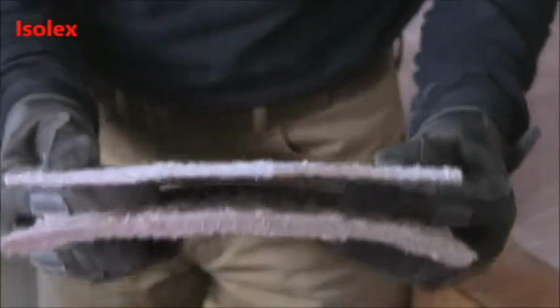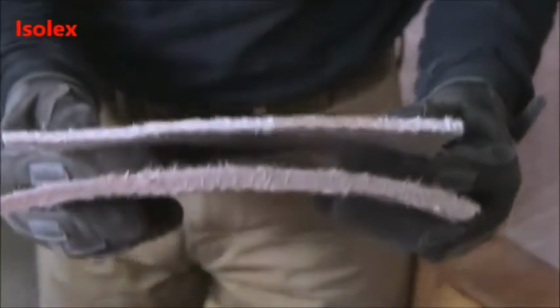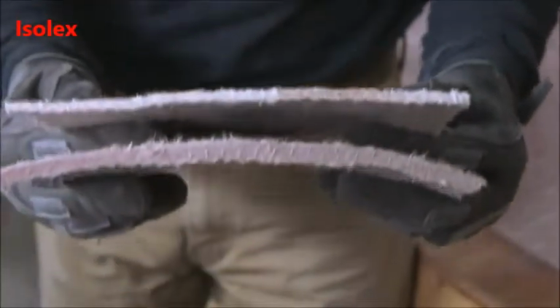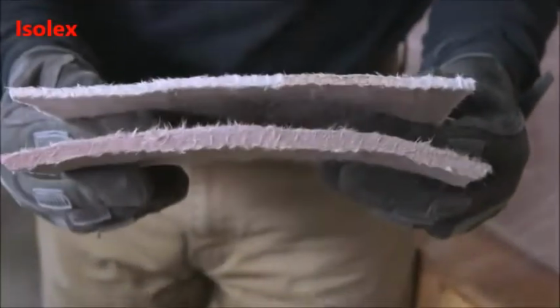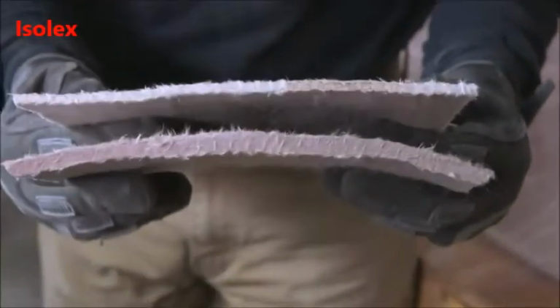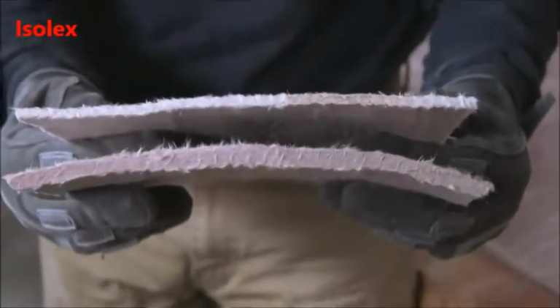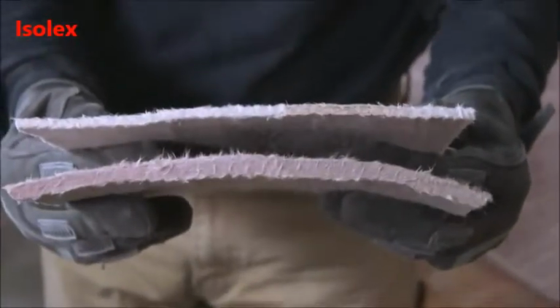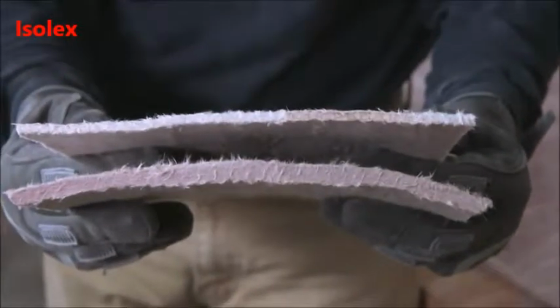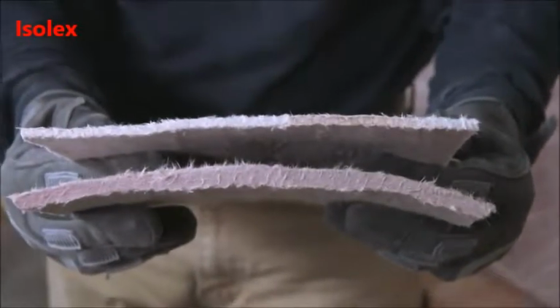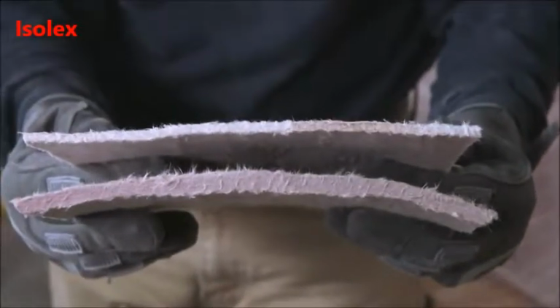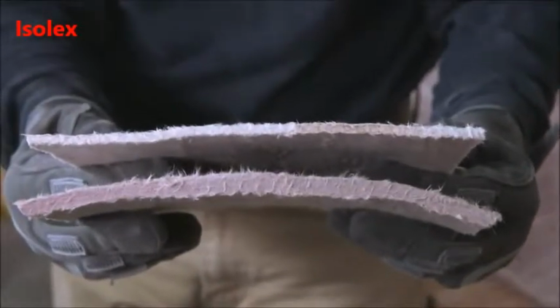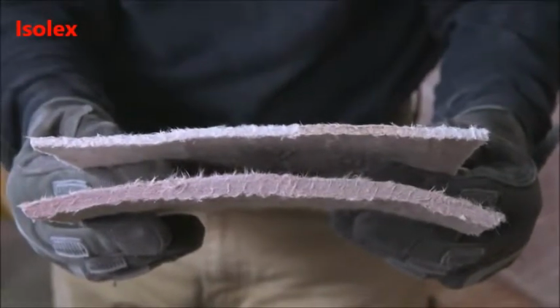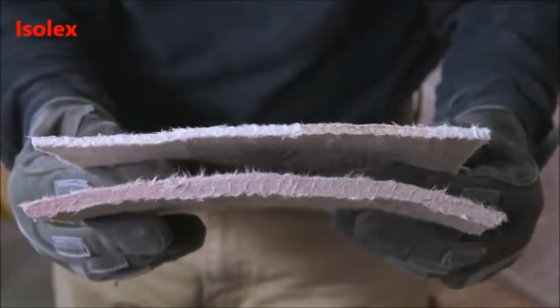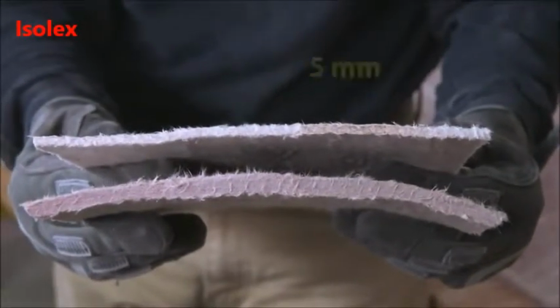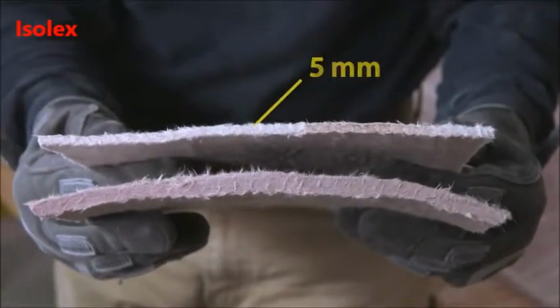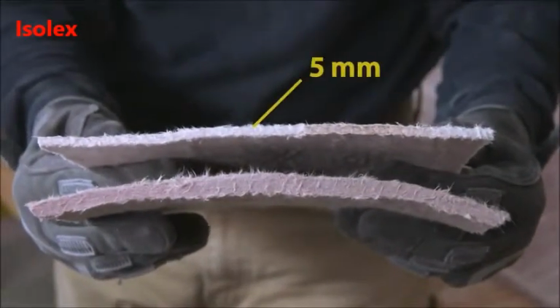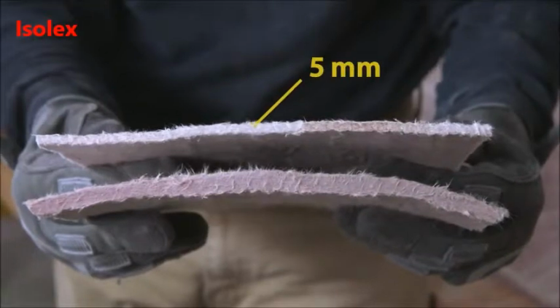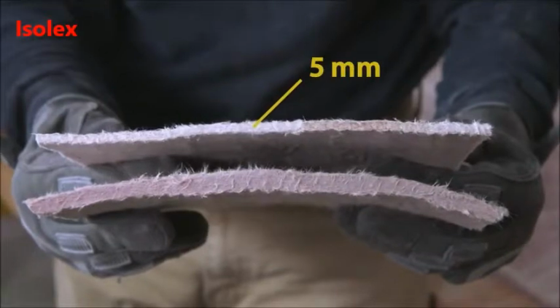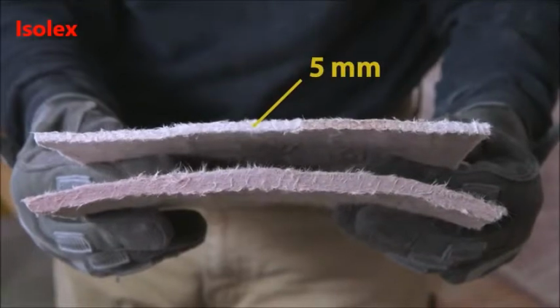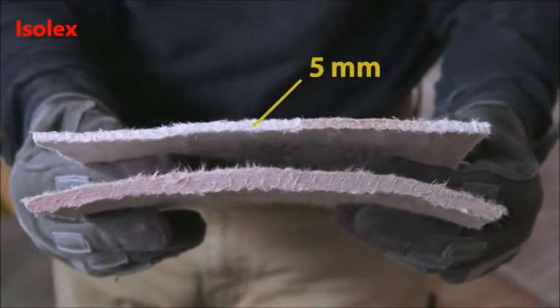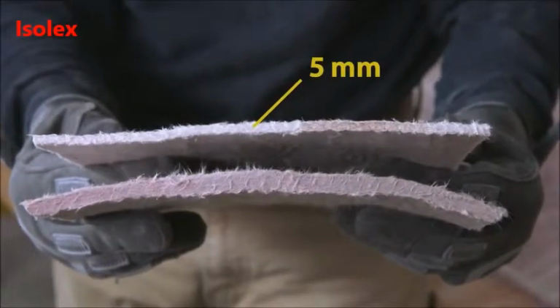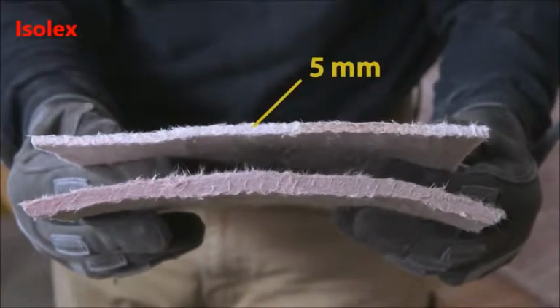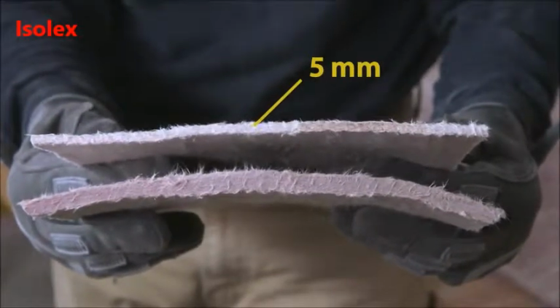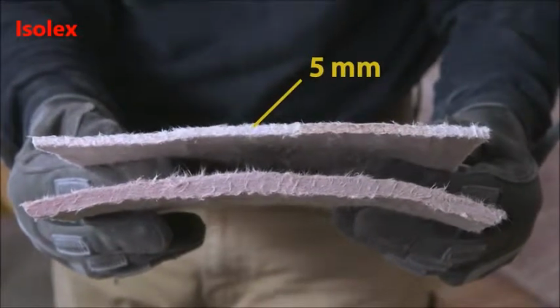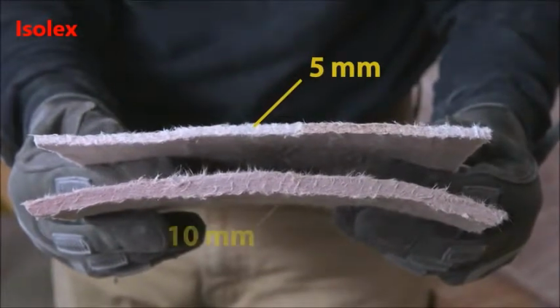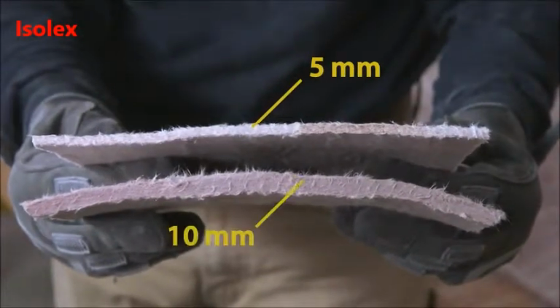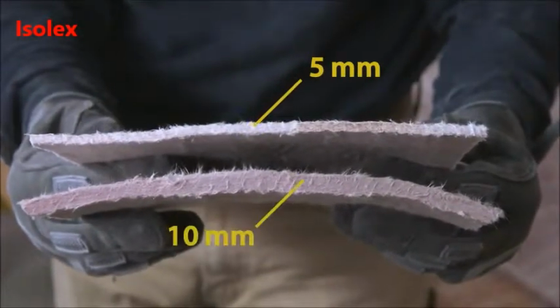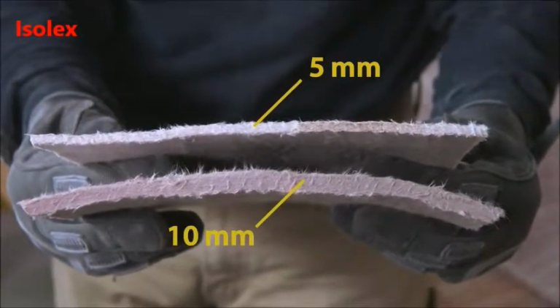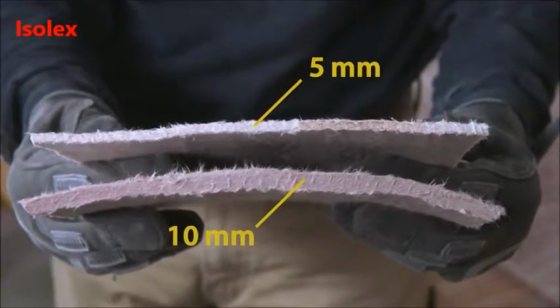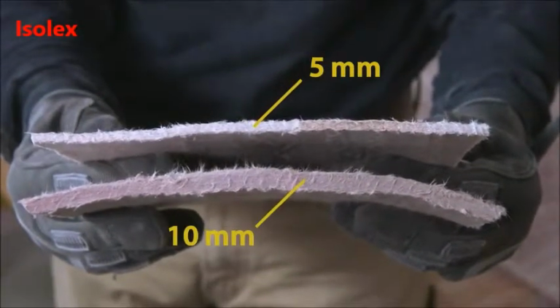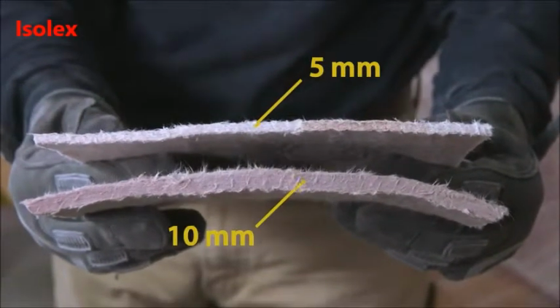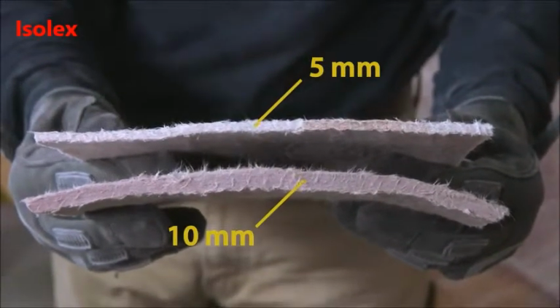PyraGel XTE is manufactured in two thicknesses: 5mm and 10mm.